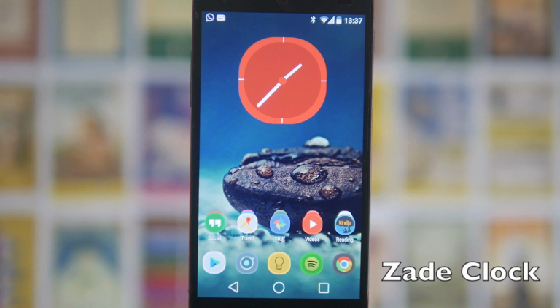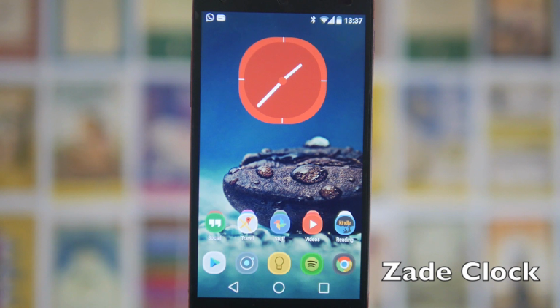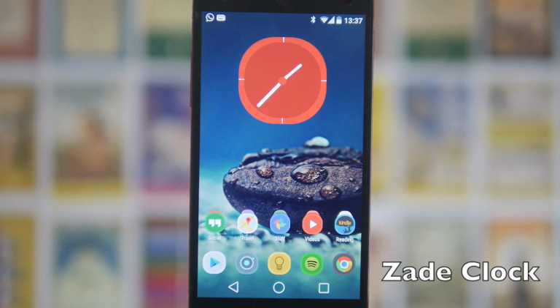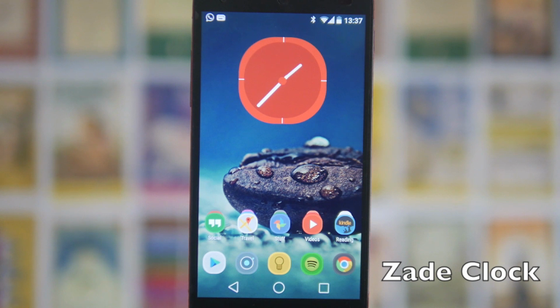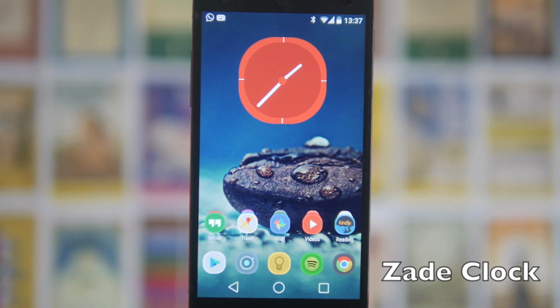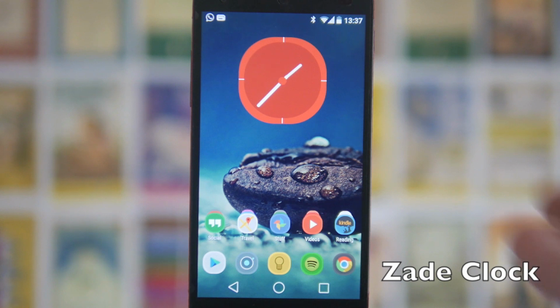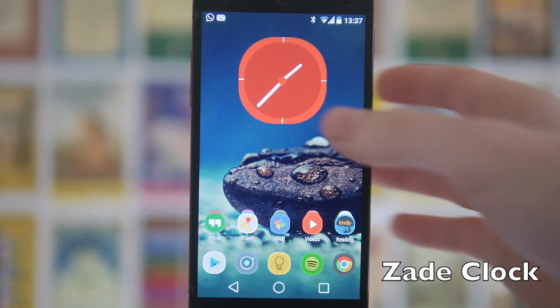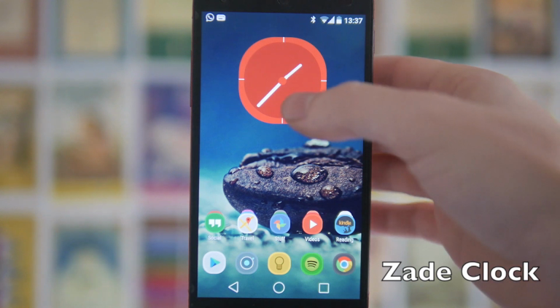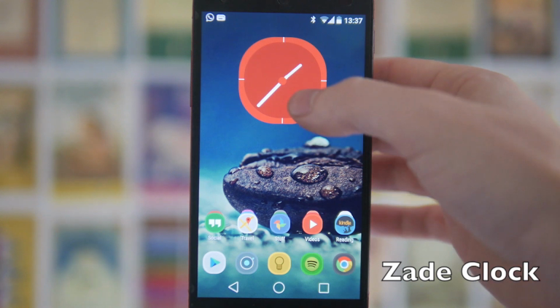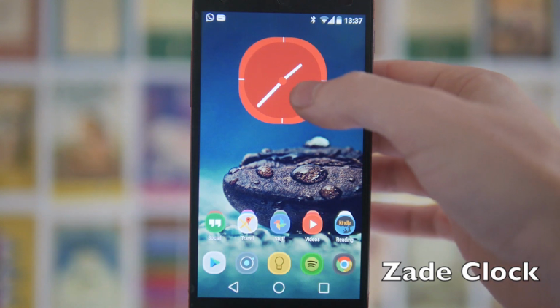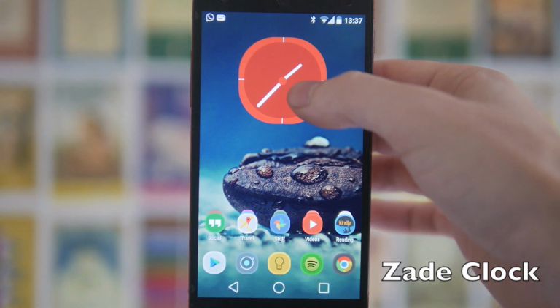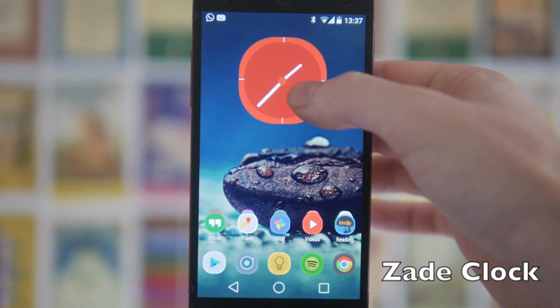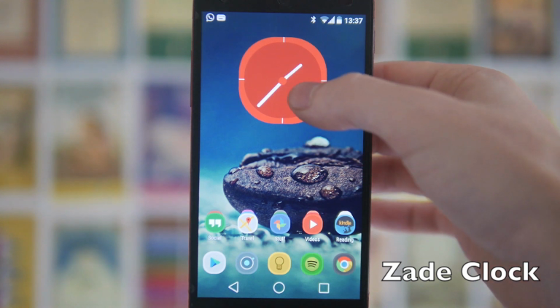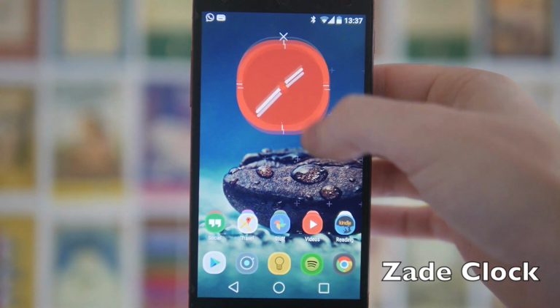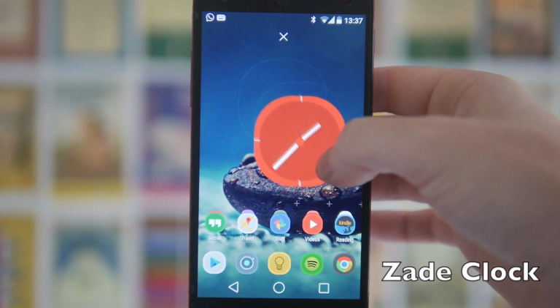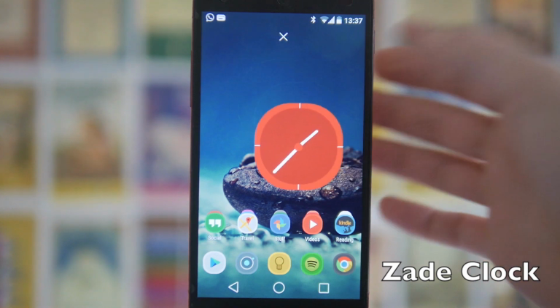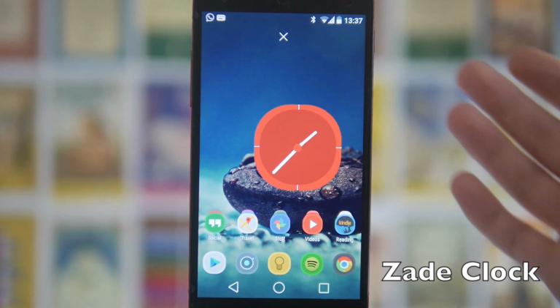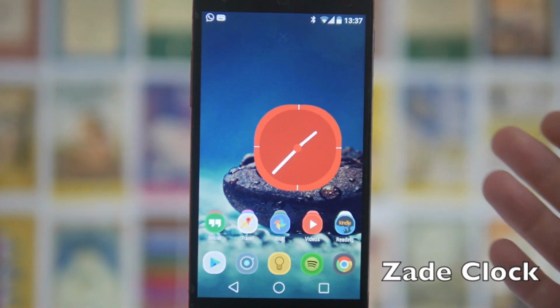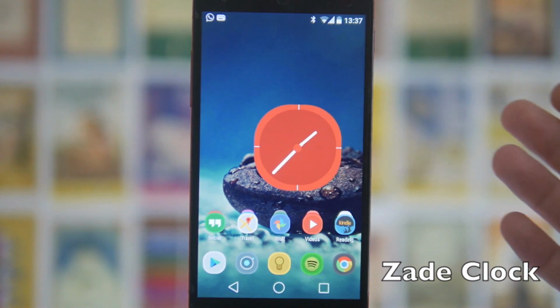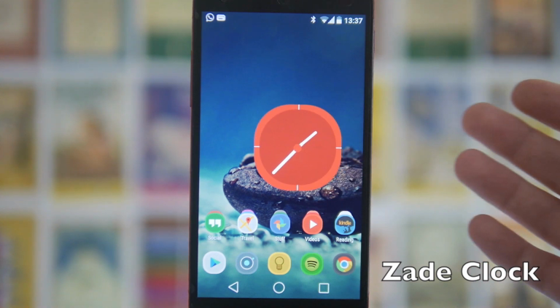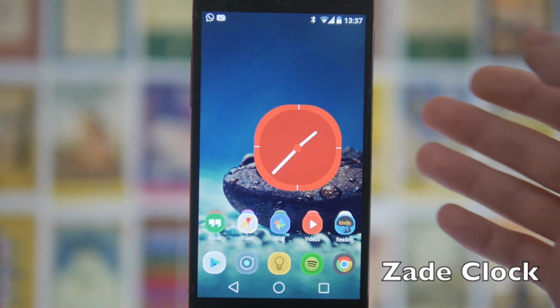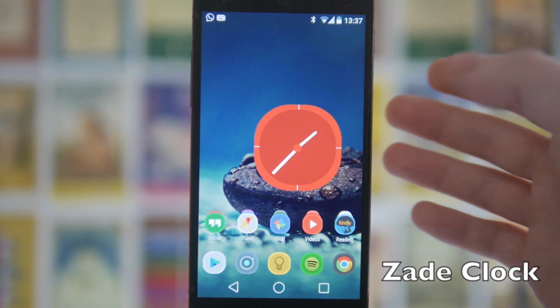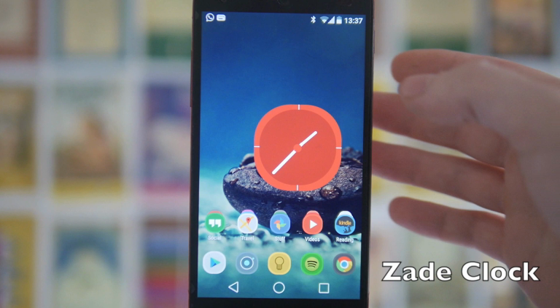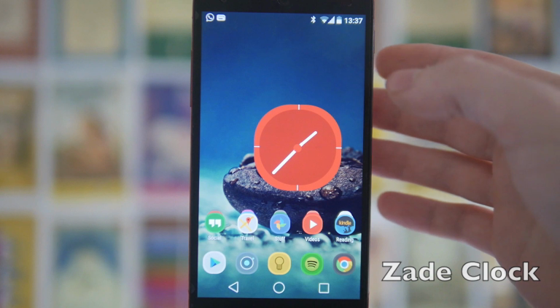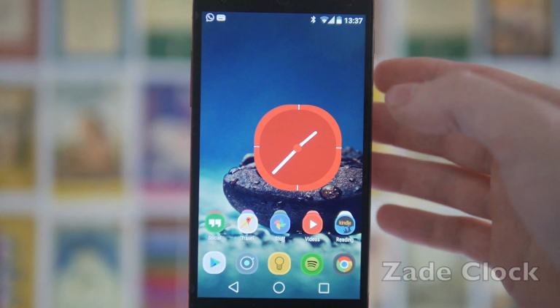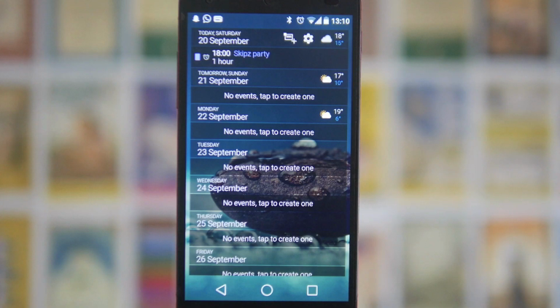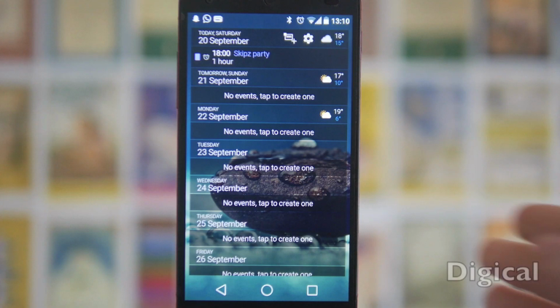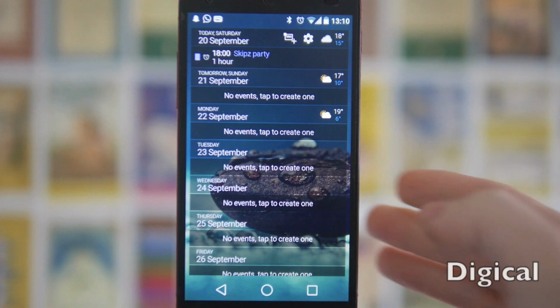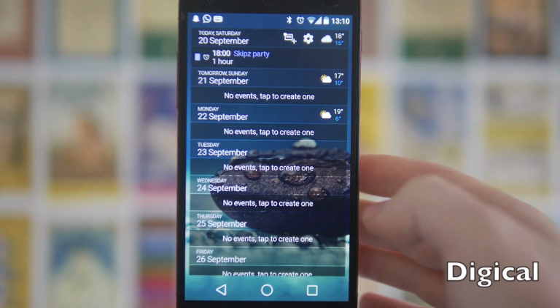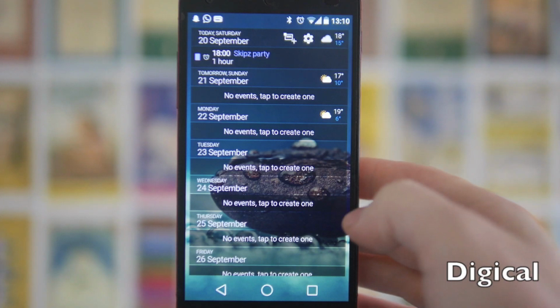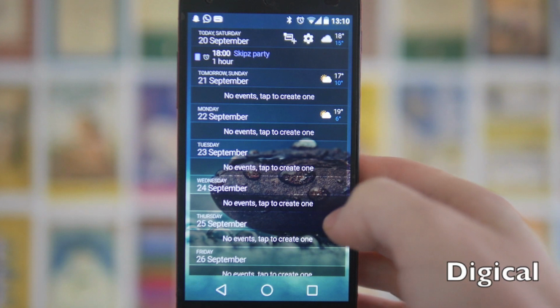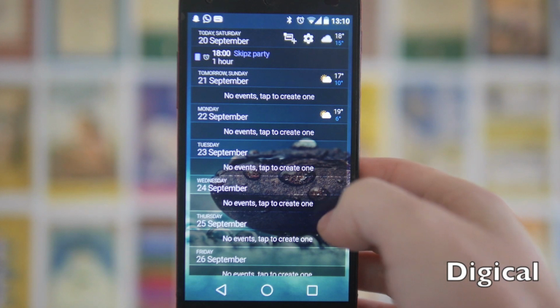Next up we've got Zade — this really matches the icon pack, it's kind of cartoony, nice and bright, and as you can probably tell there's no transparency on it.